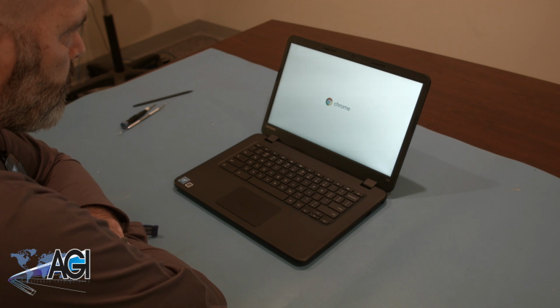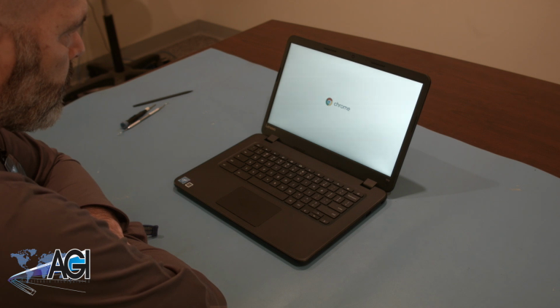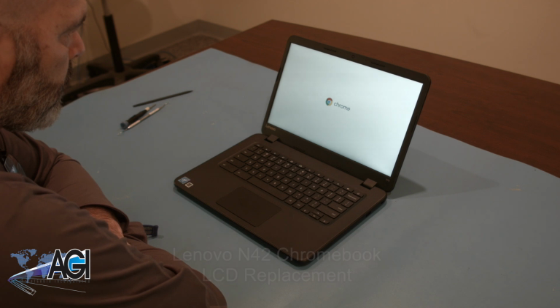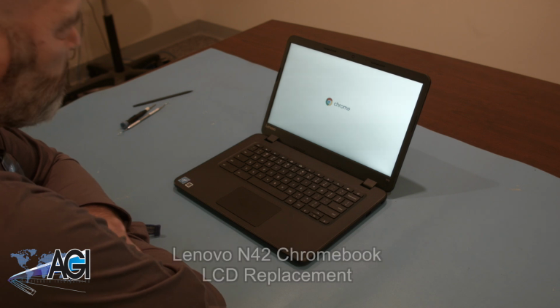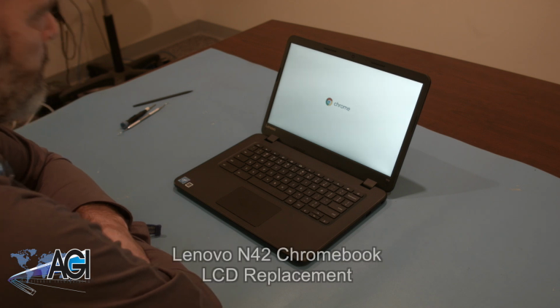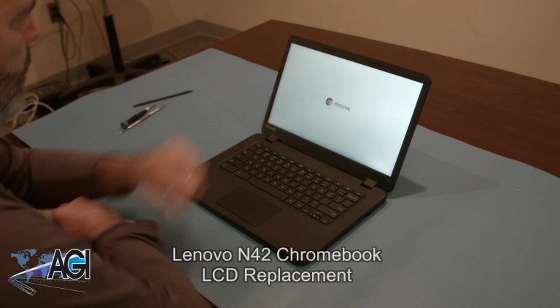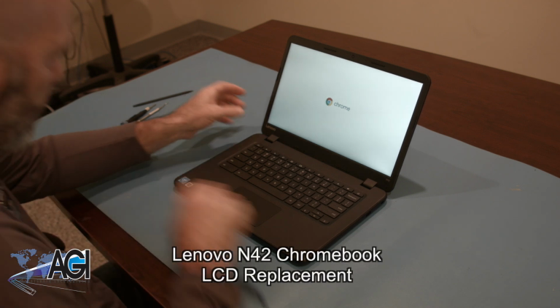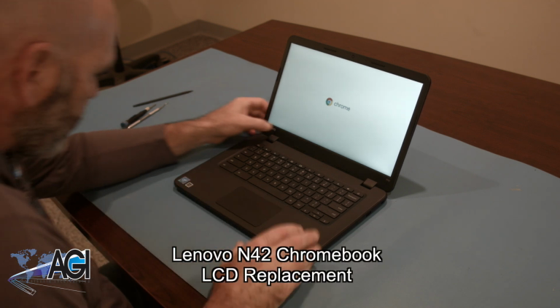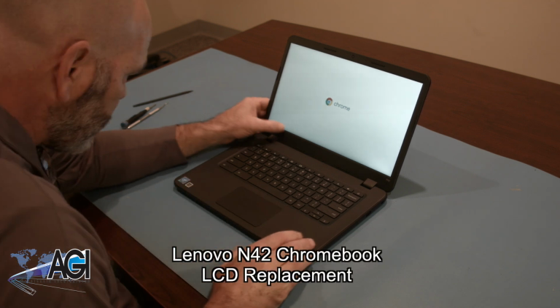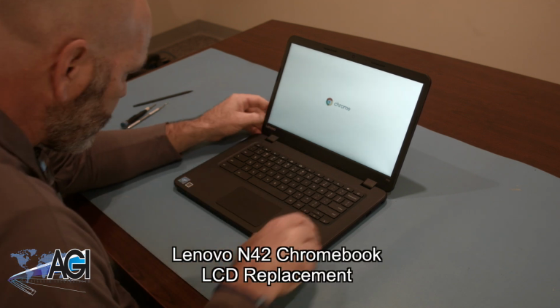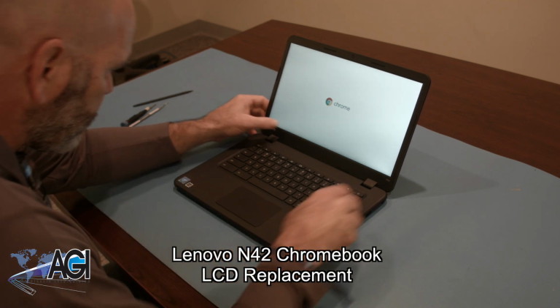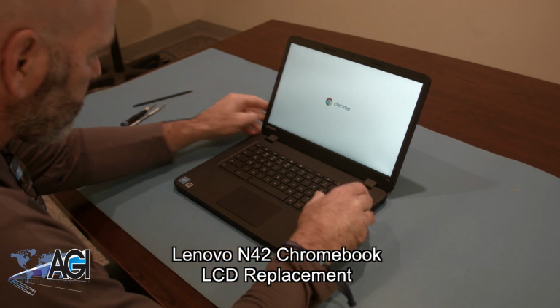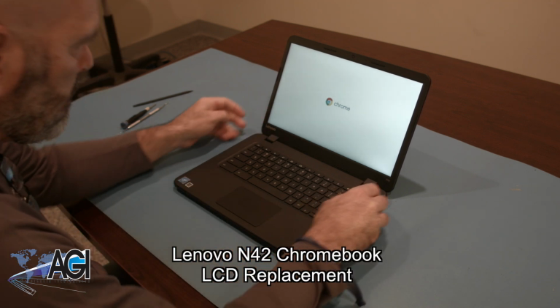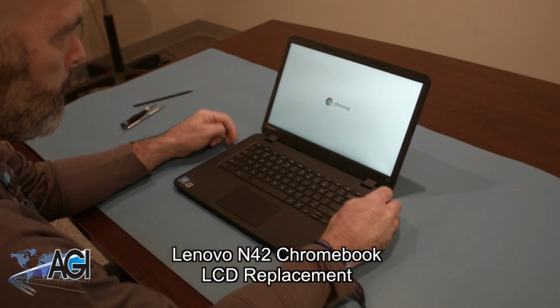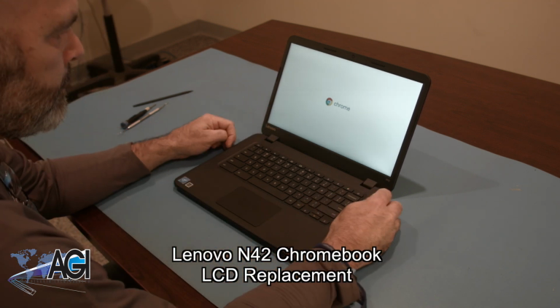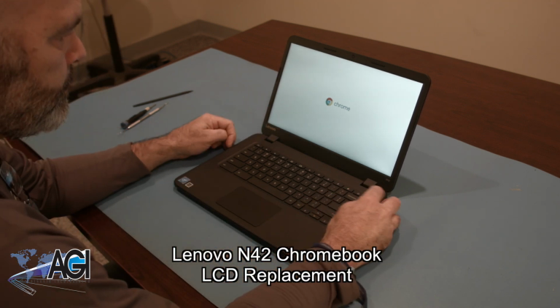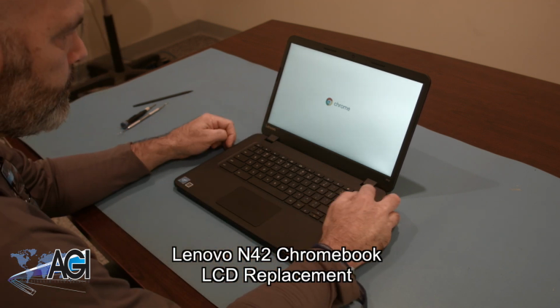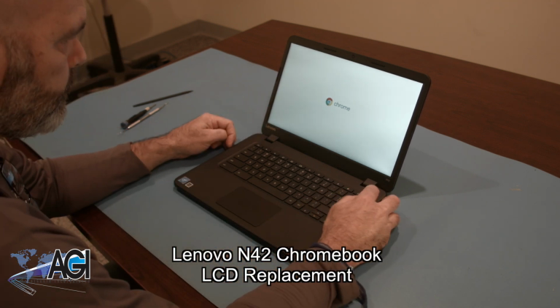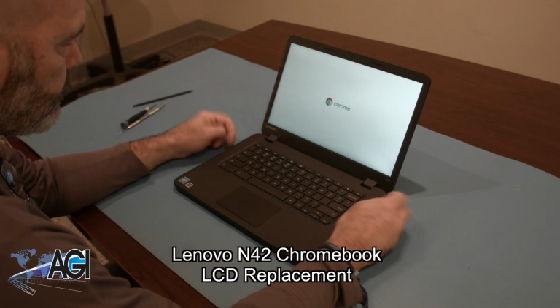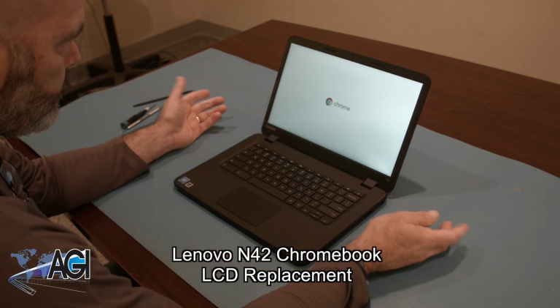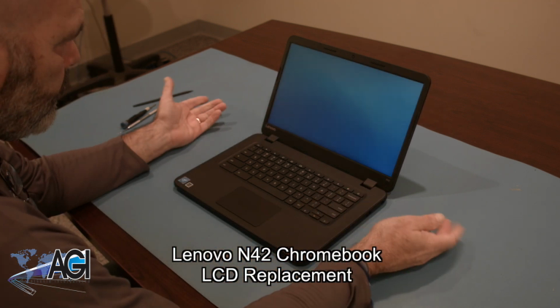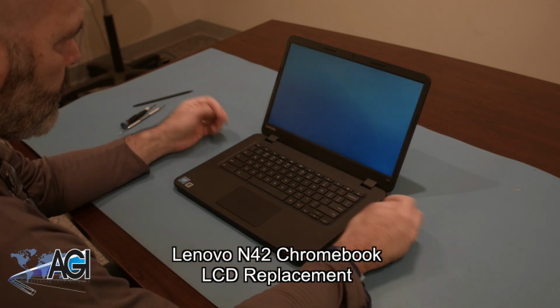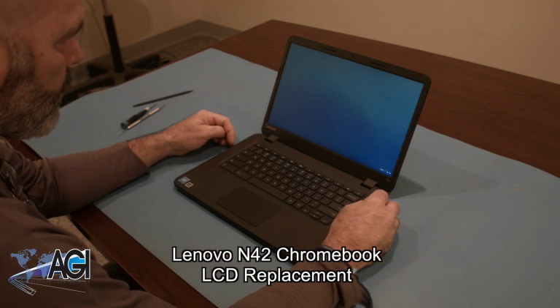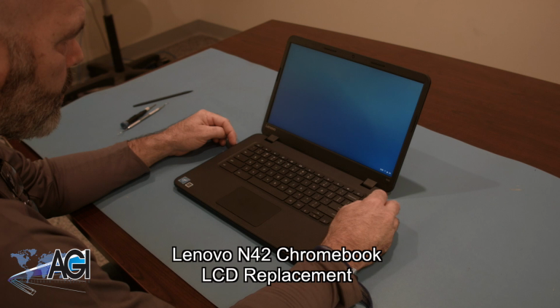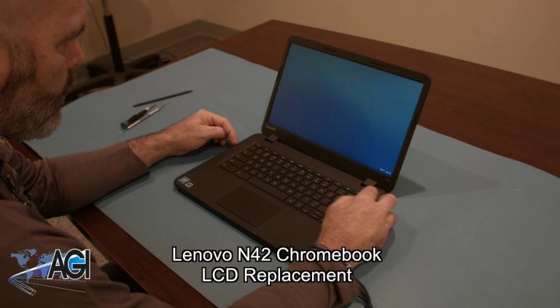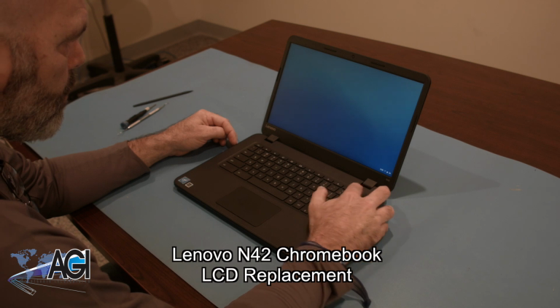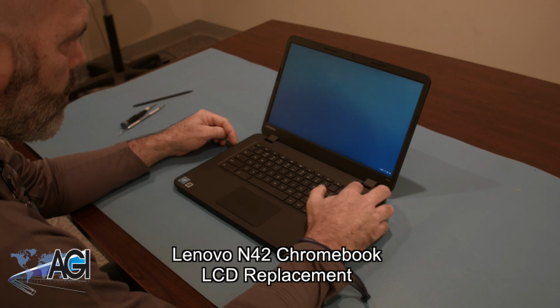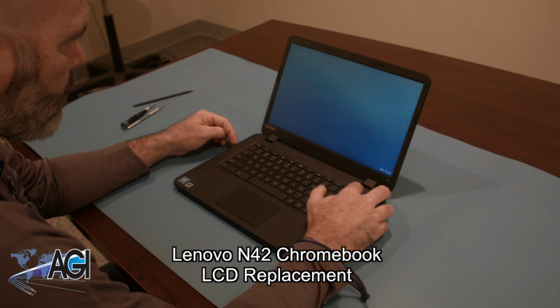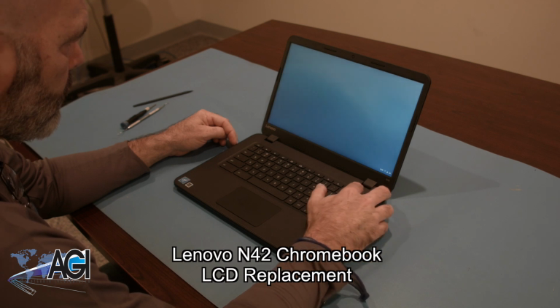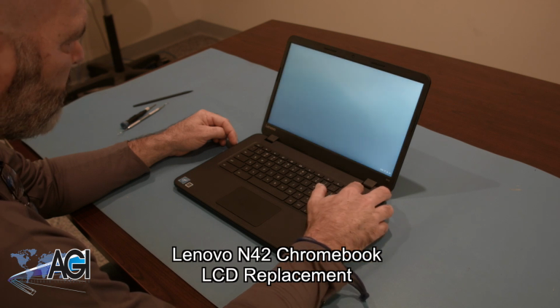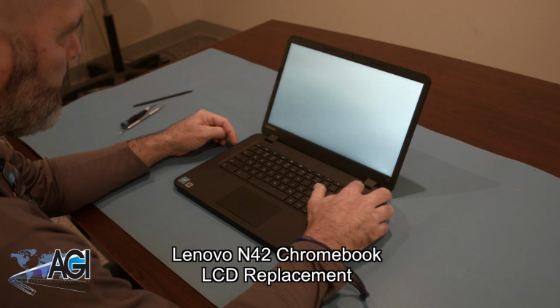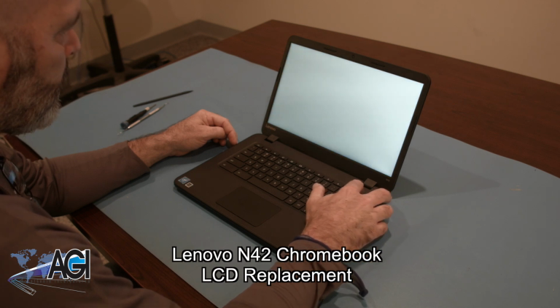Hello! Today we'll be showing you how to replace the LCD in a Lenovo N42 Chromebook.